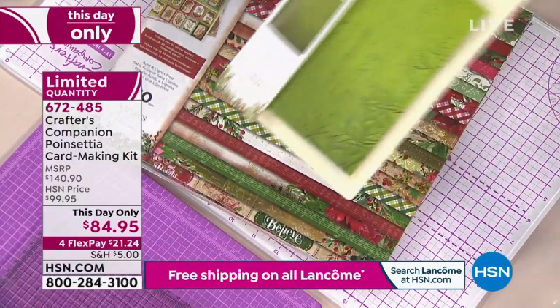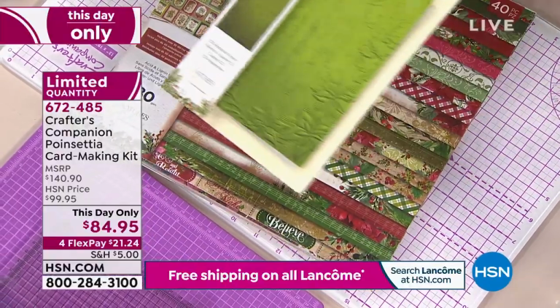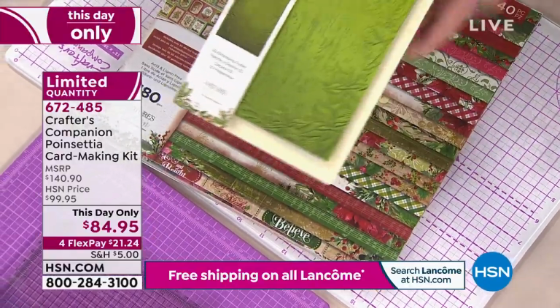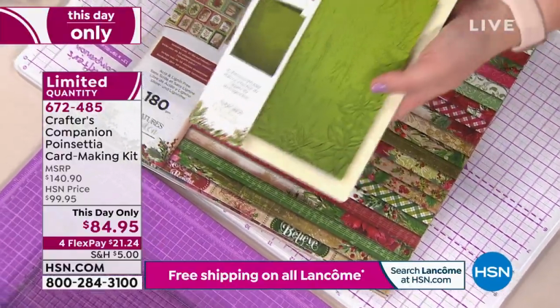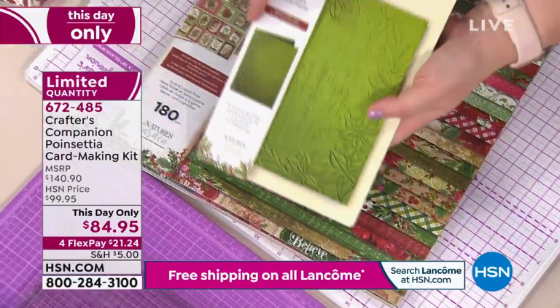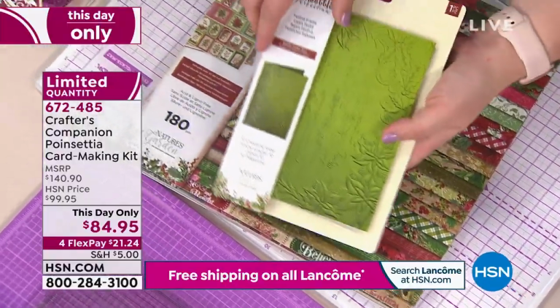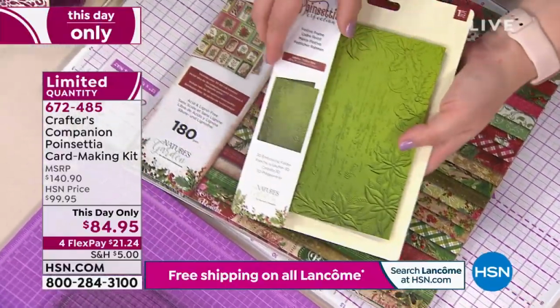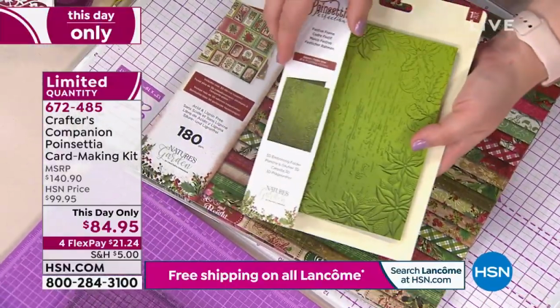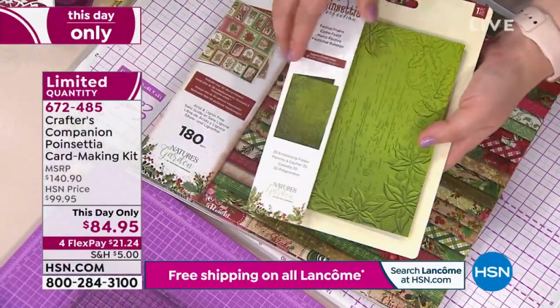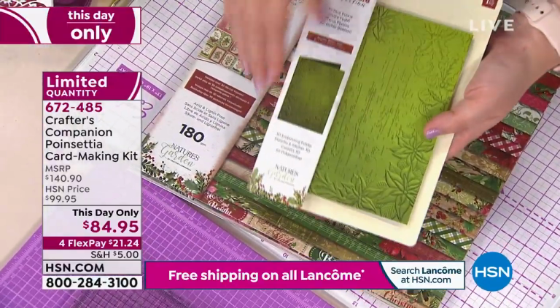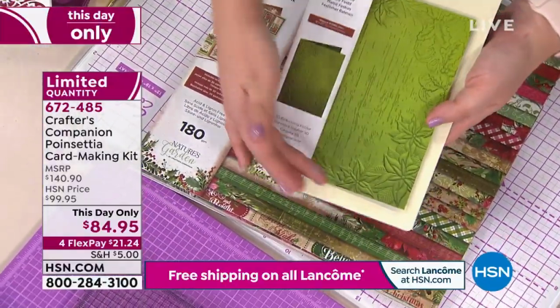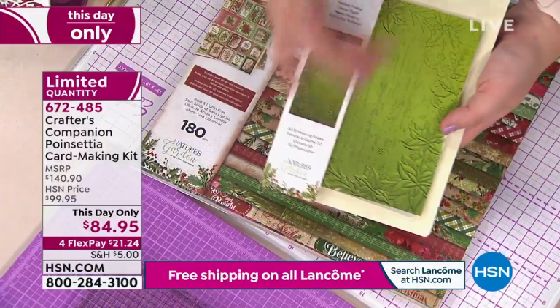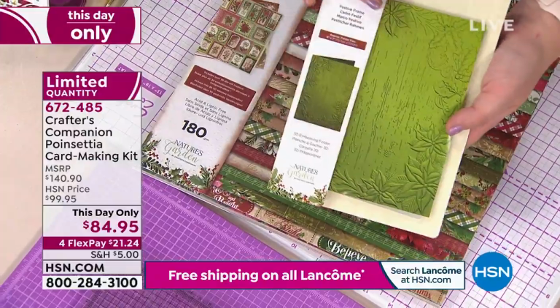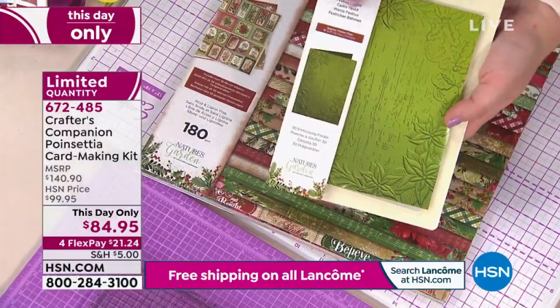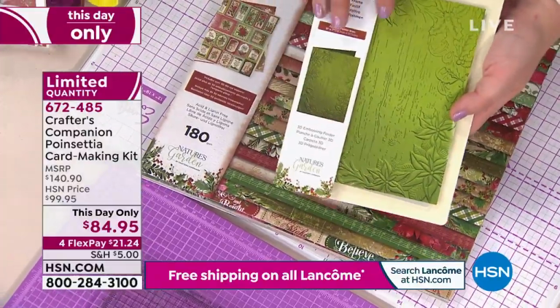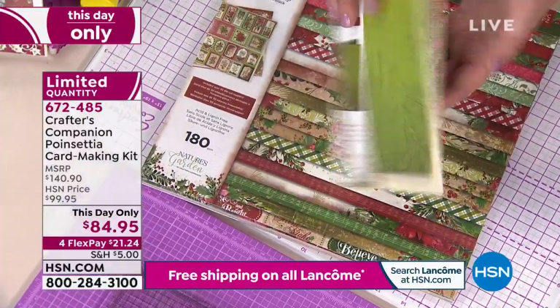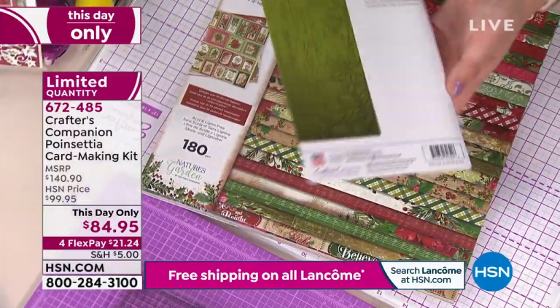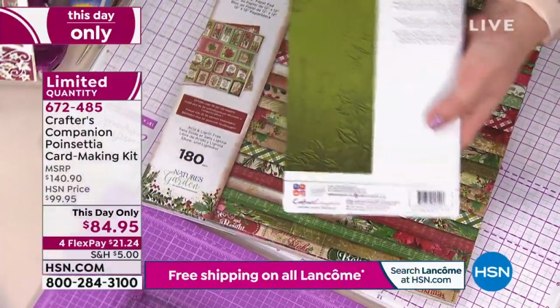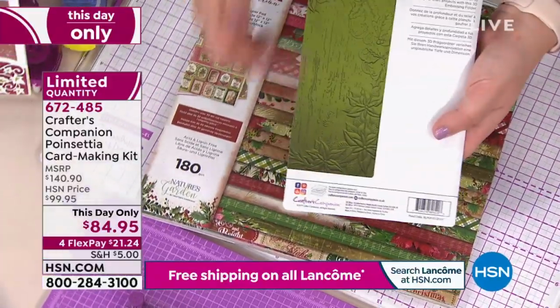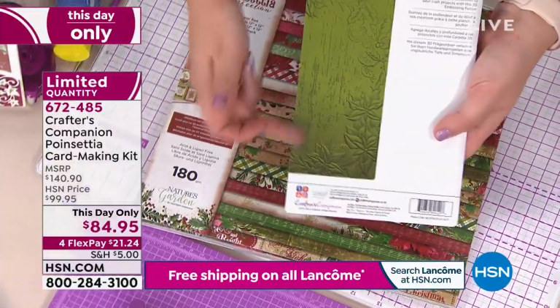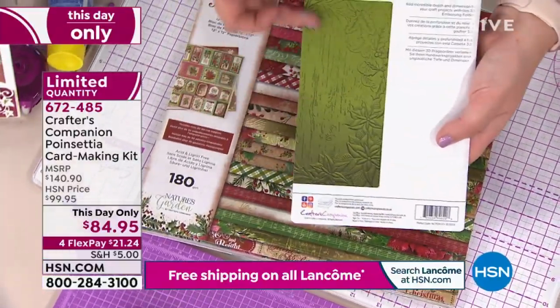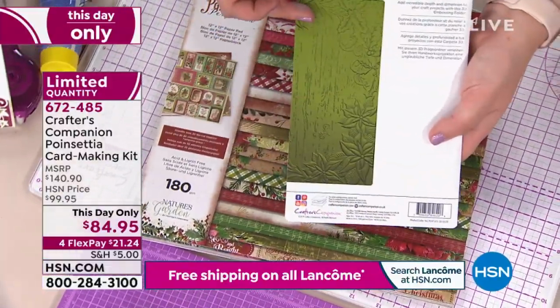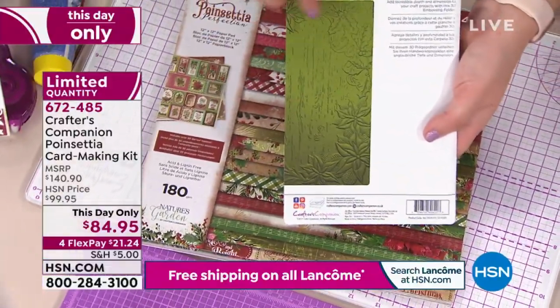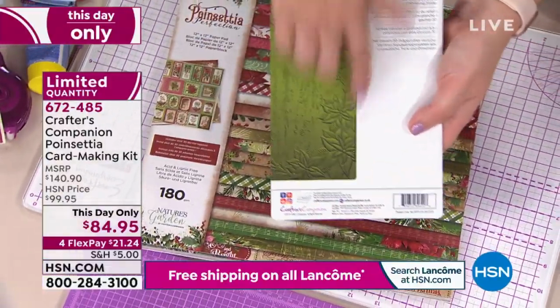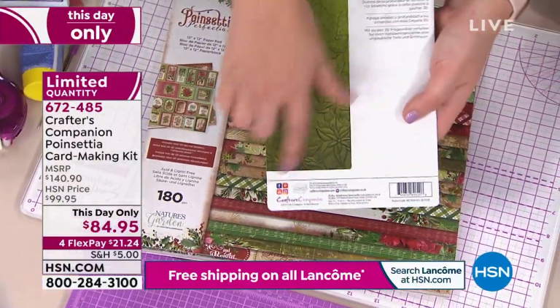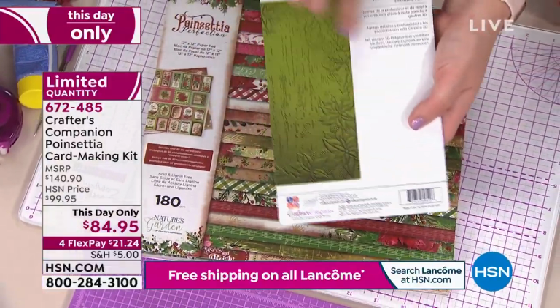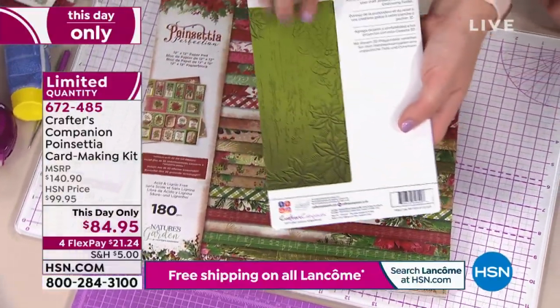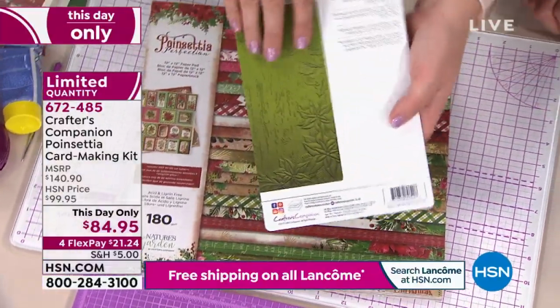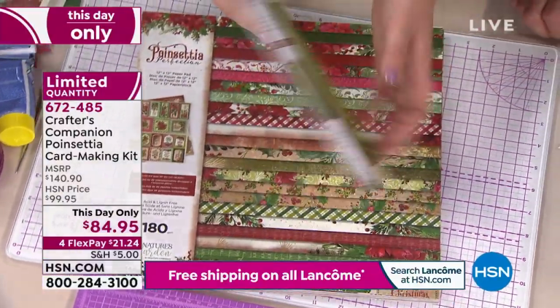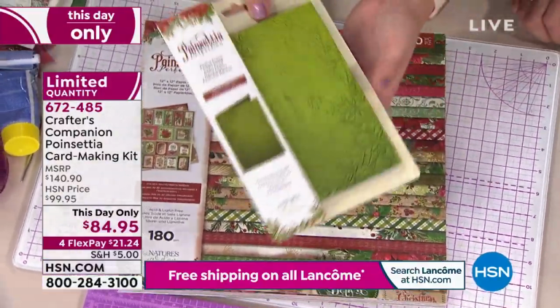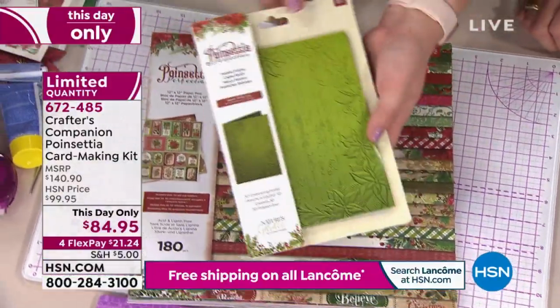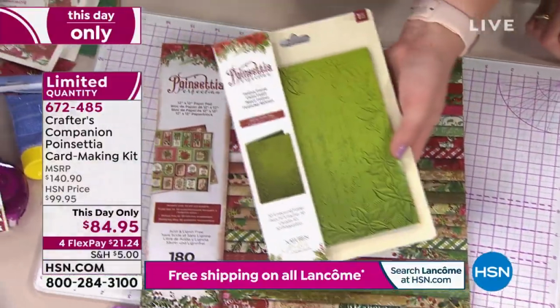You also get this fabulous poinsettia 3D embossing folder. Can you see the dimension that we get in that?